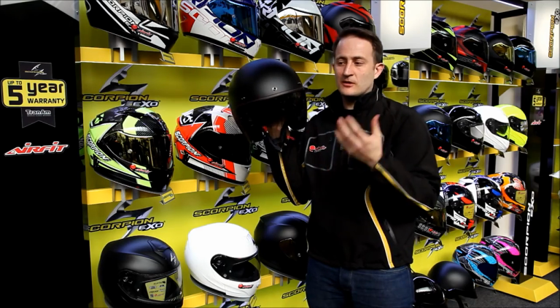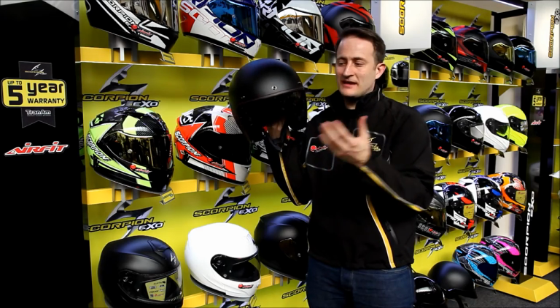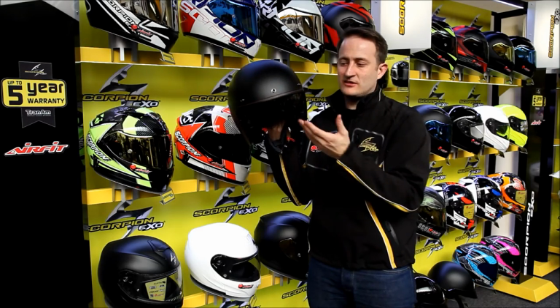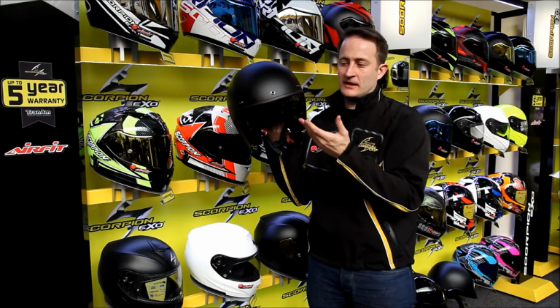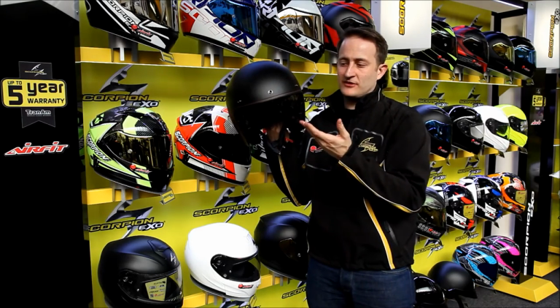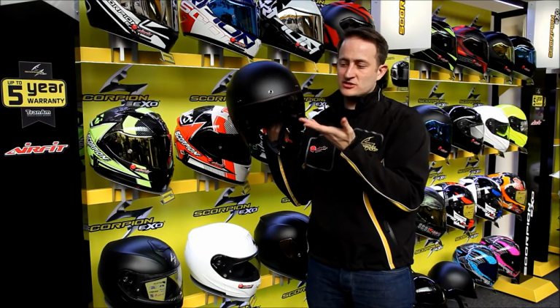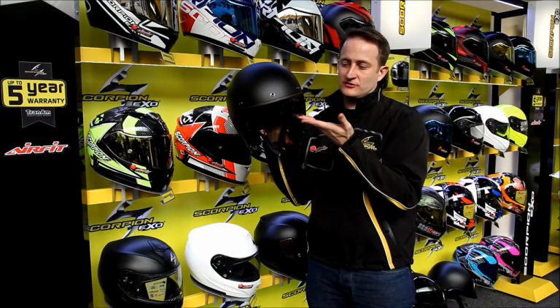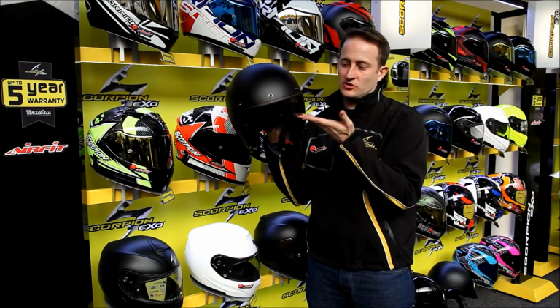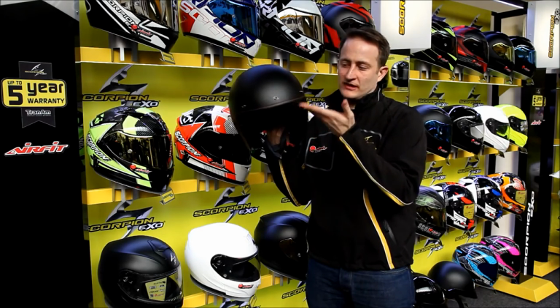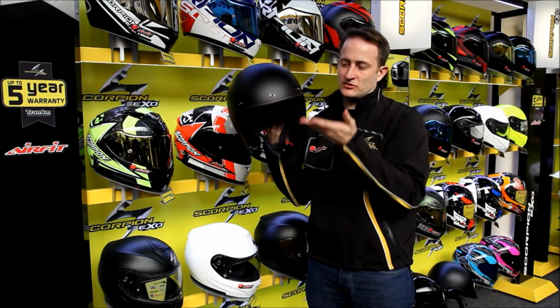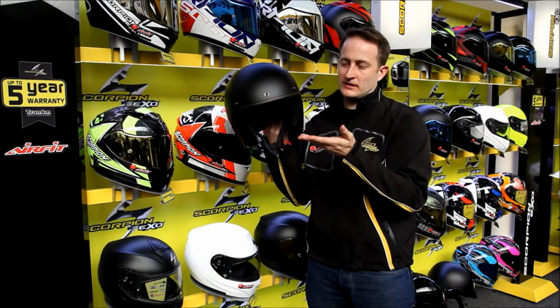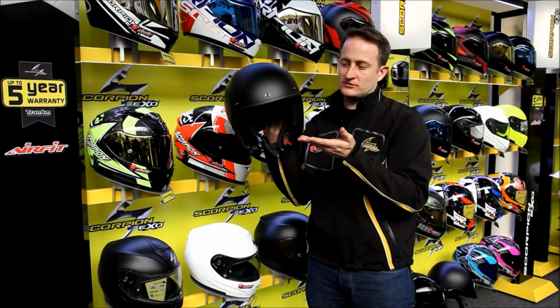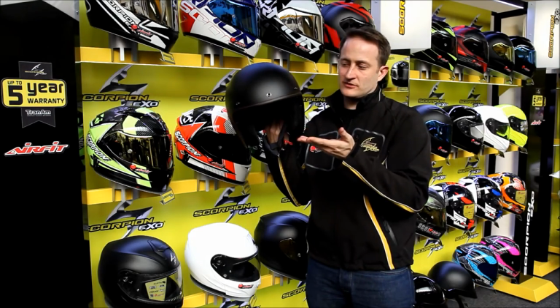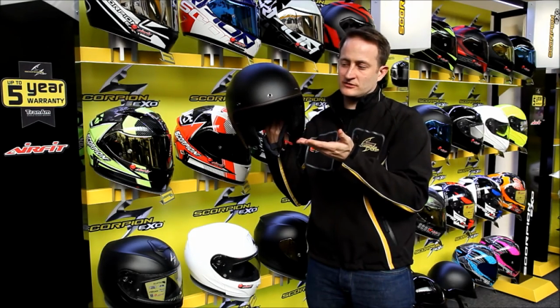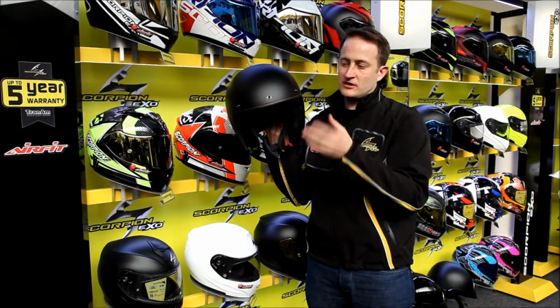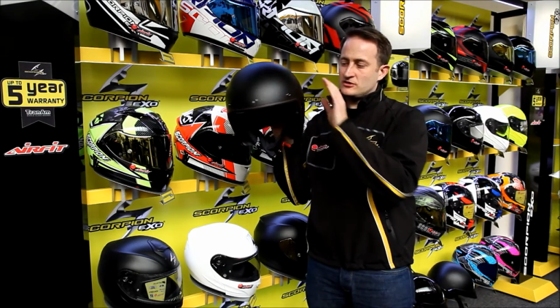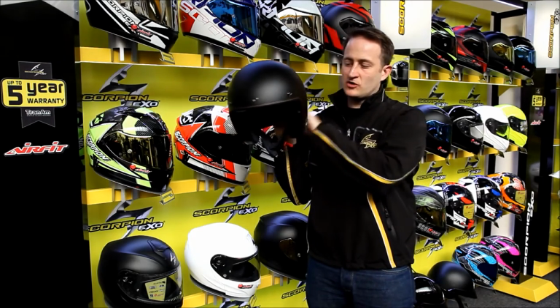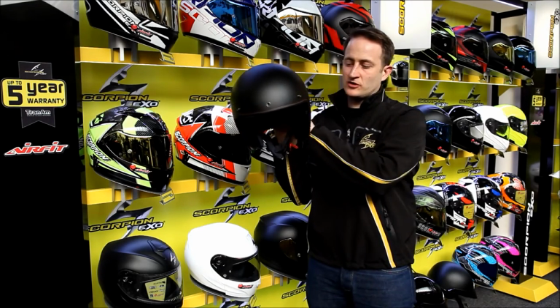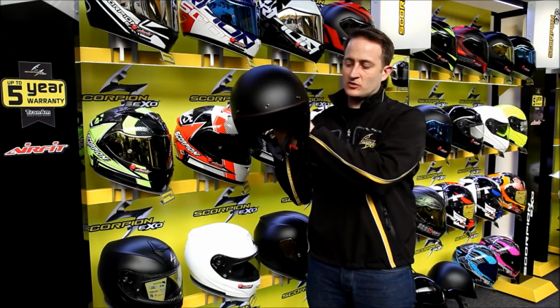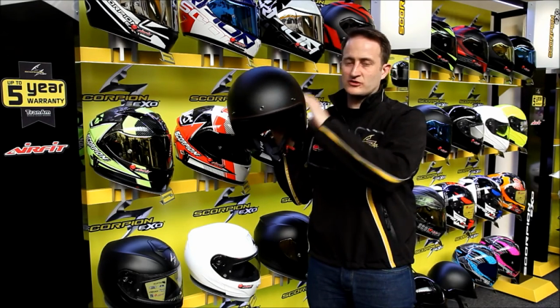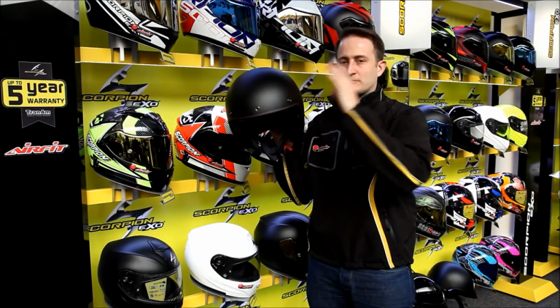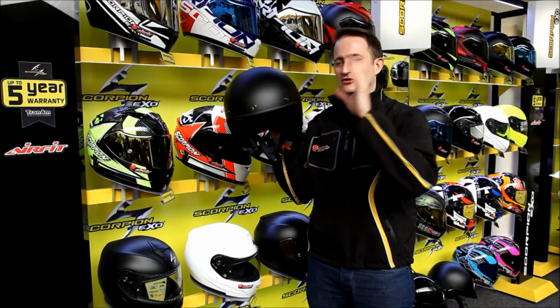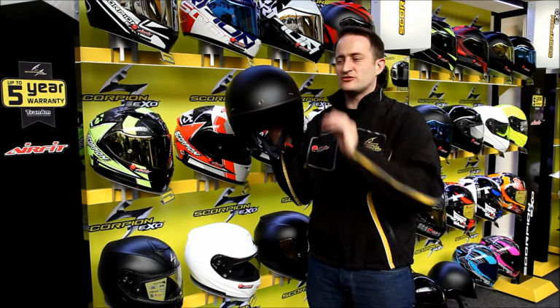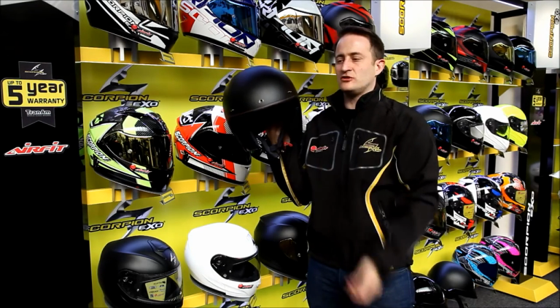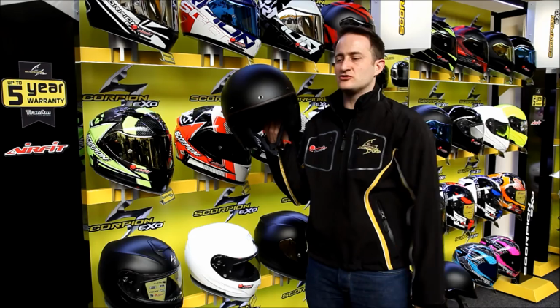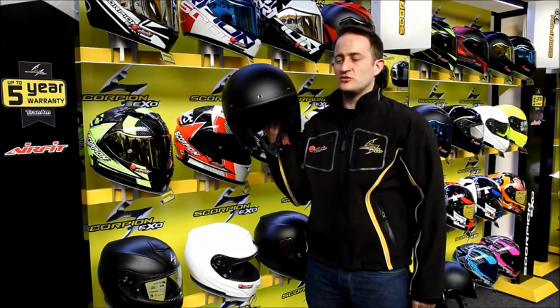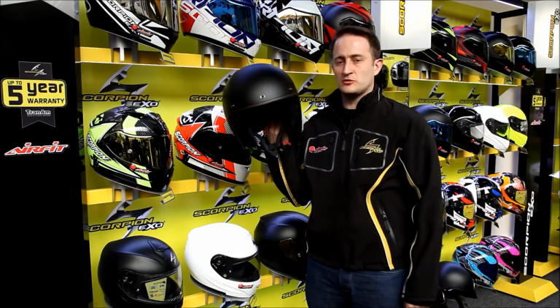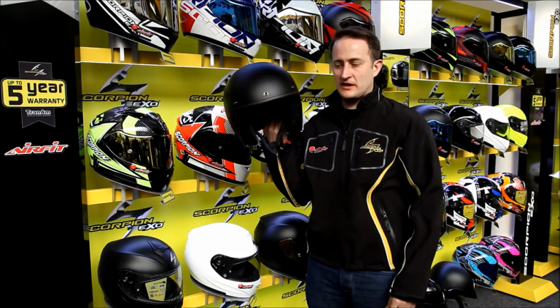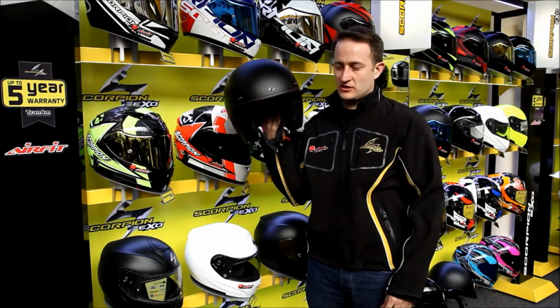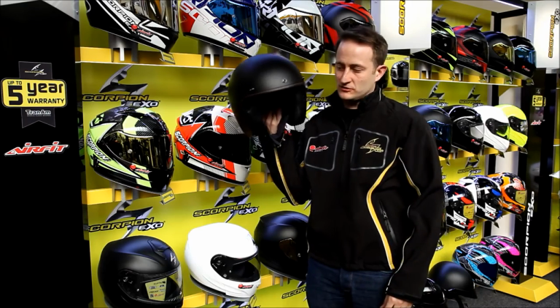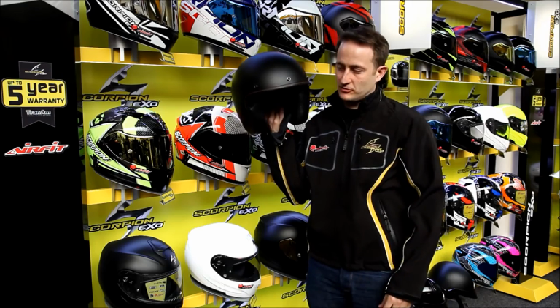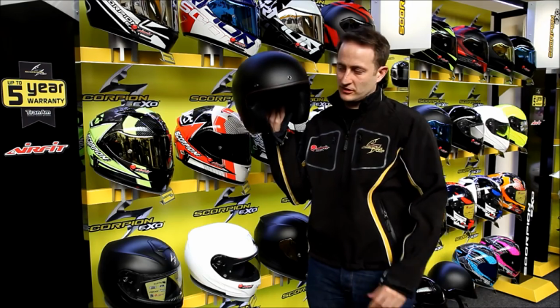So an amazing amount of features — you've got that drop-down sun visor, you've got the goggle straps, and you can choose which way you're going to use the product.